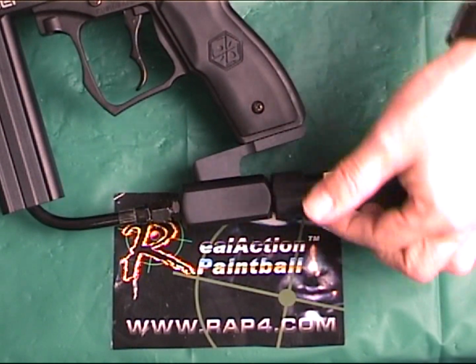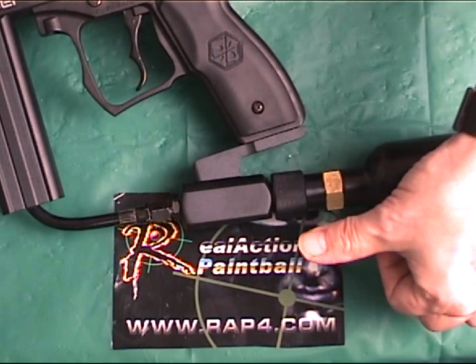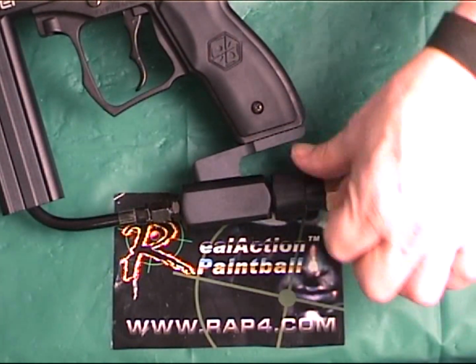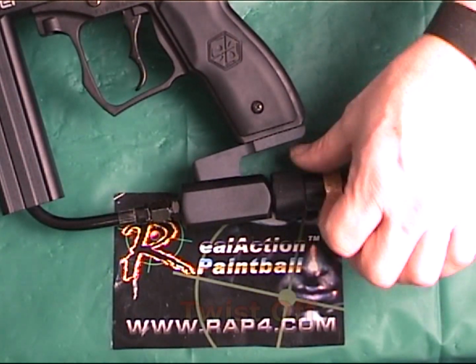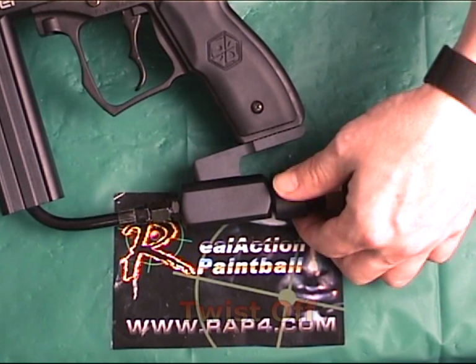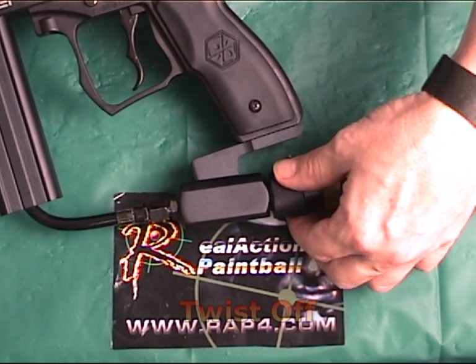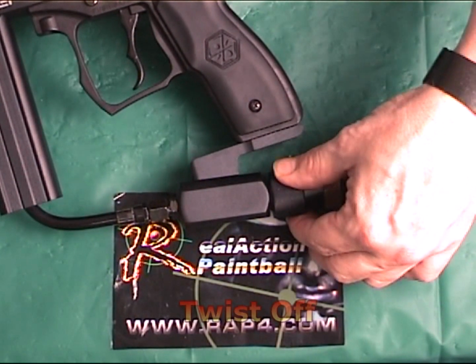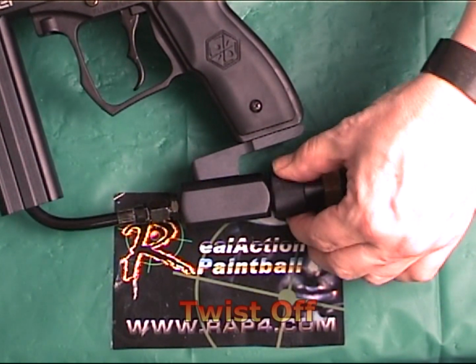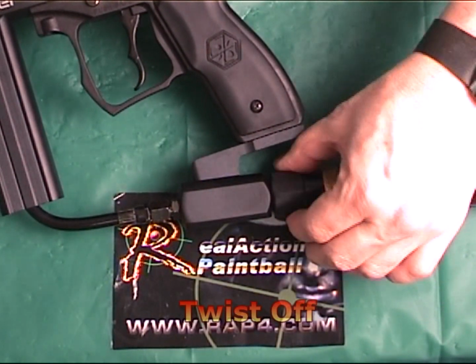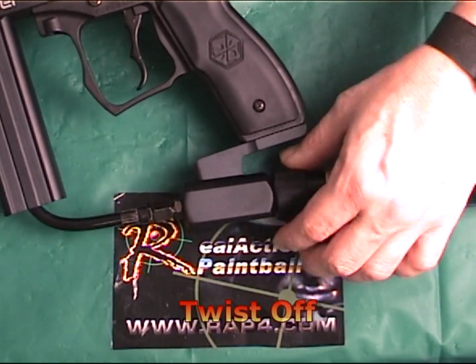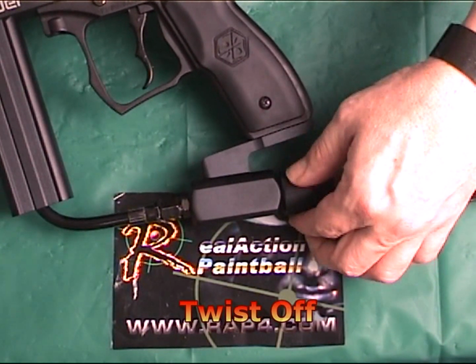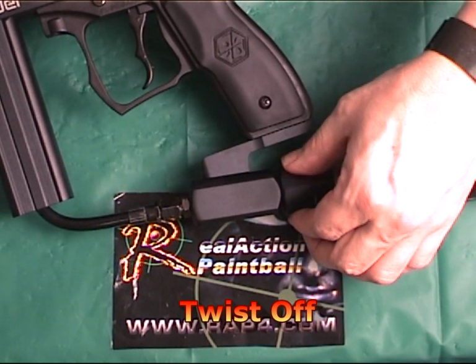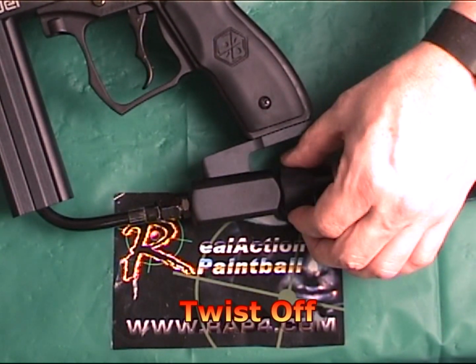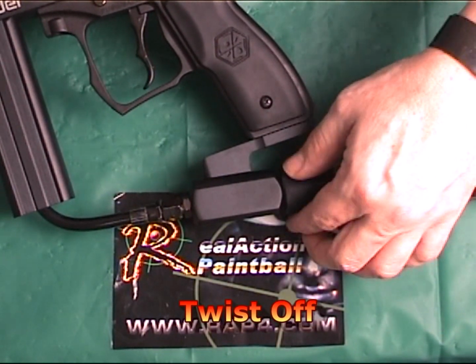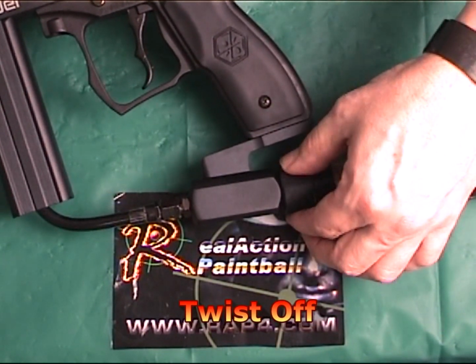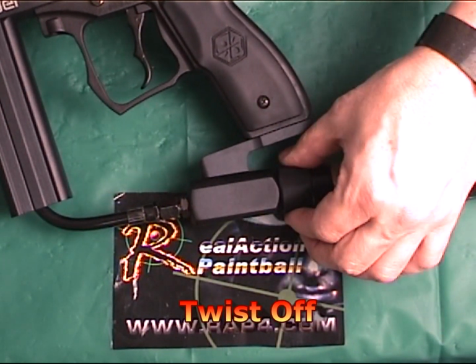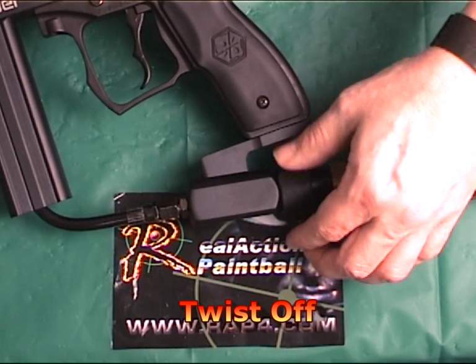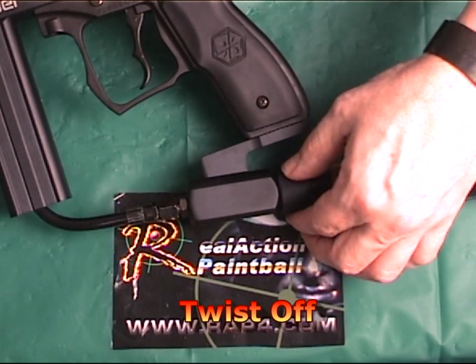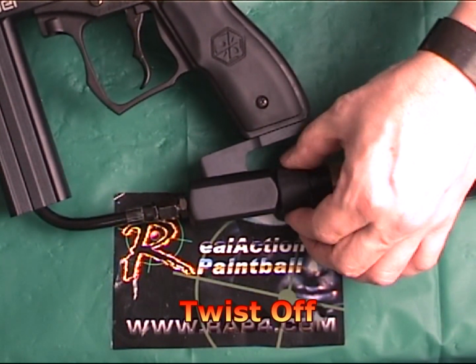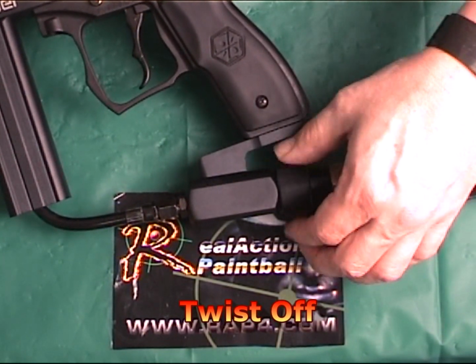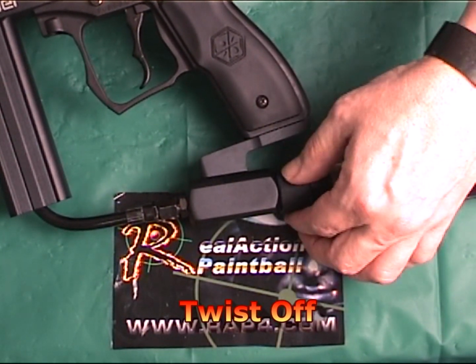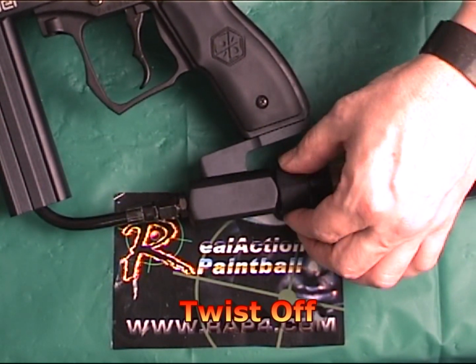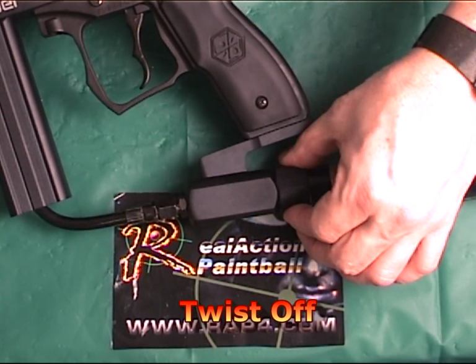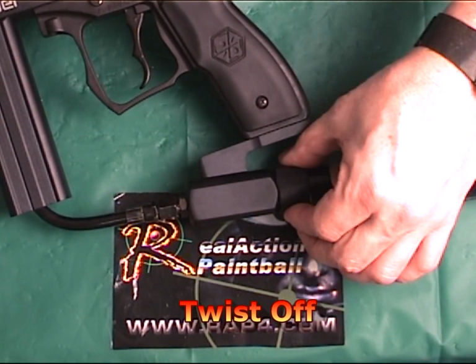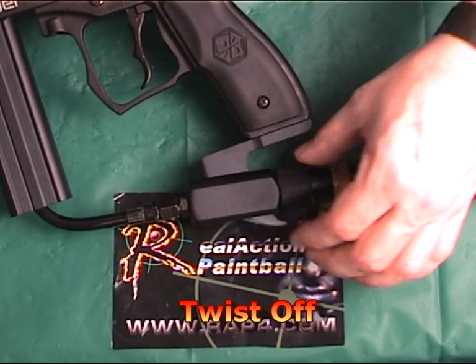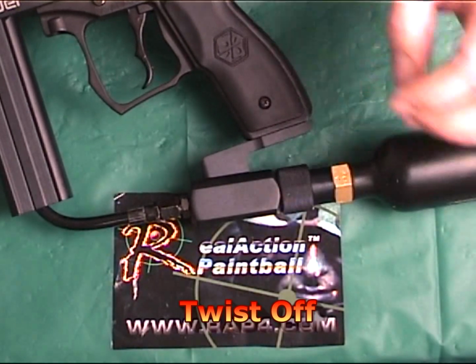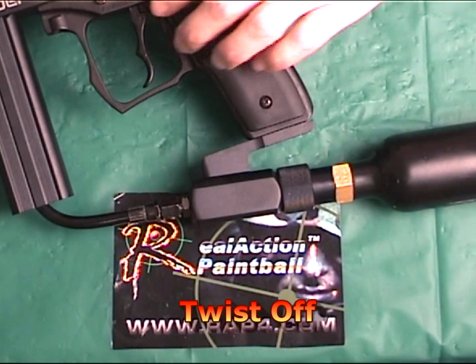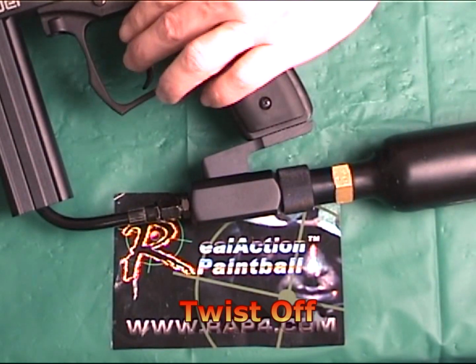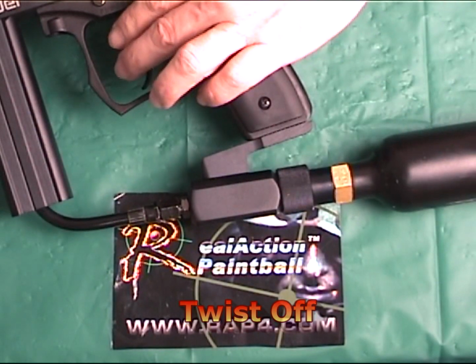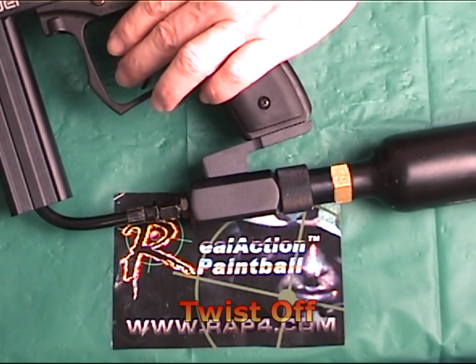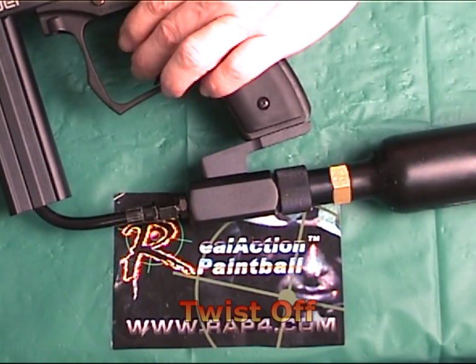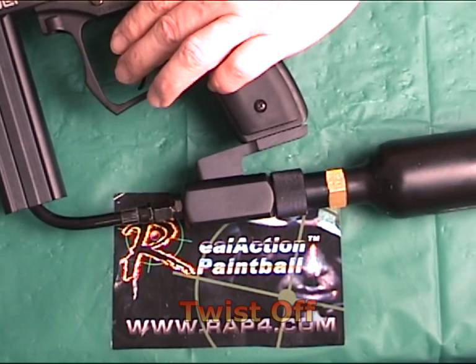Then to turn it off, a simple twist in the opposite direction to loosen and the air is shut off from the marker.